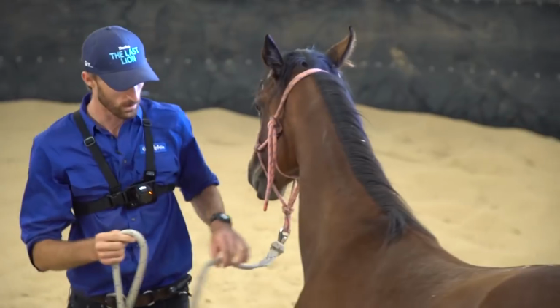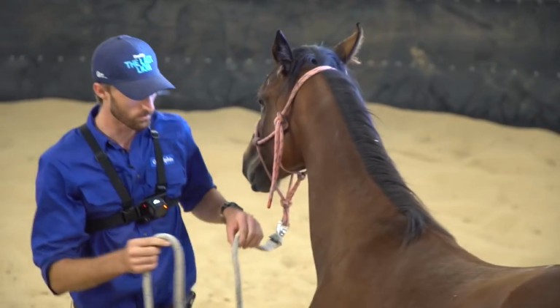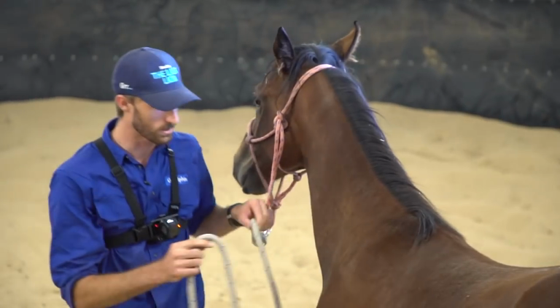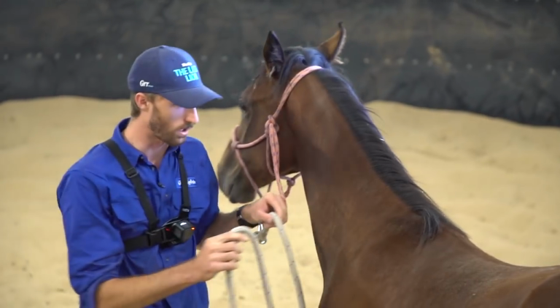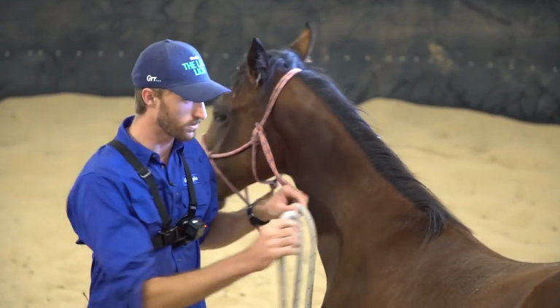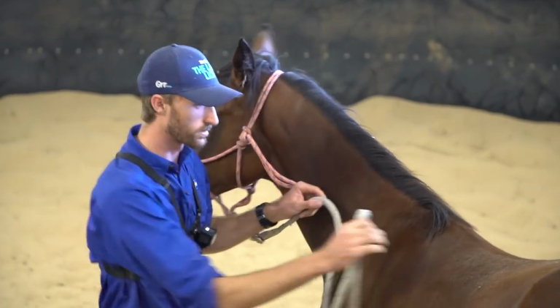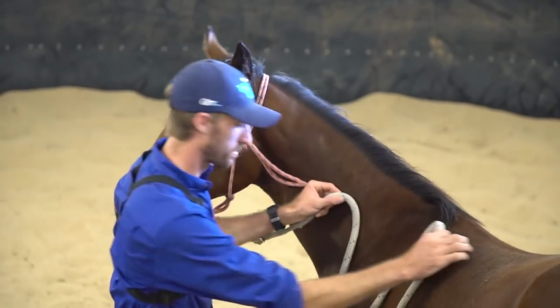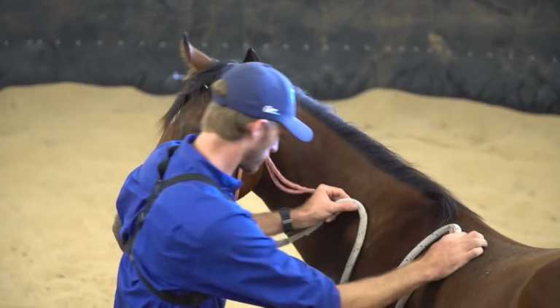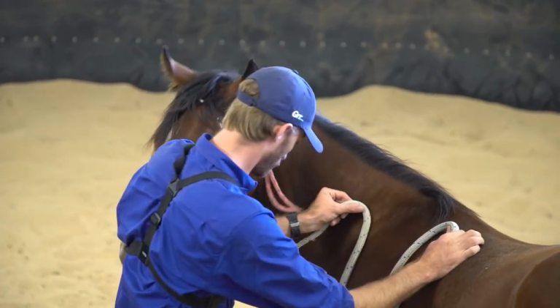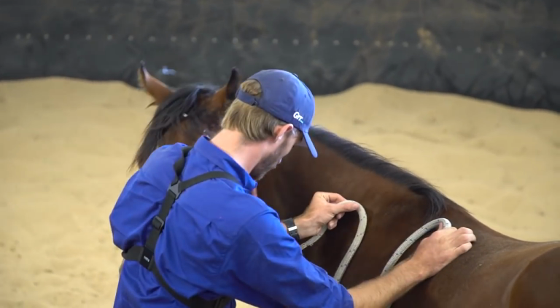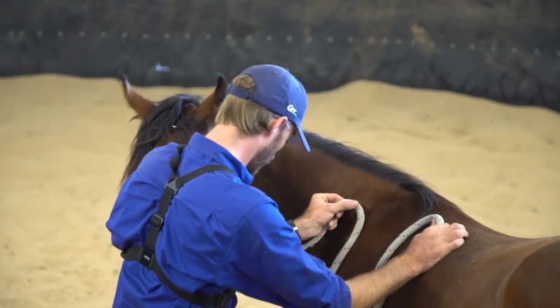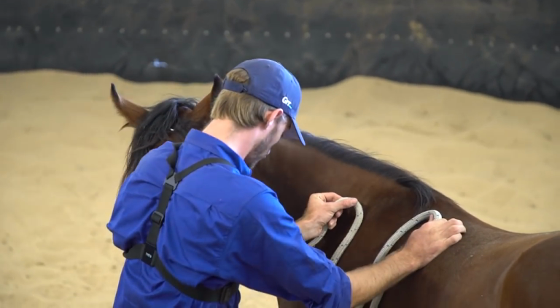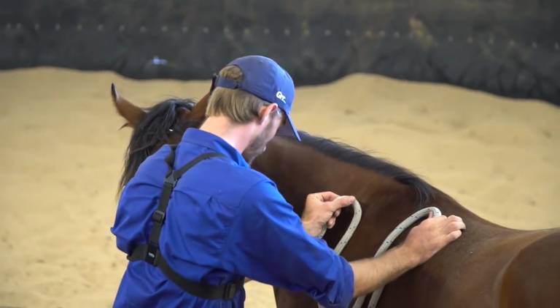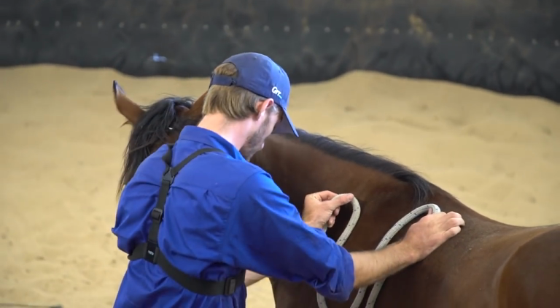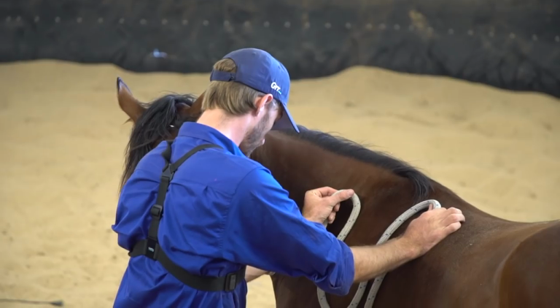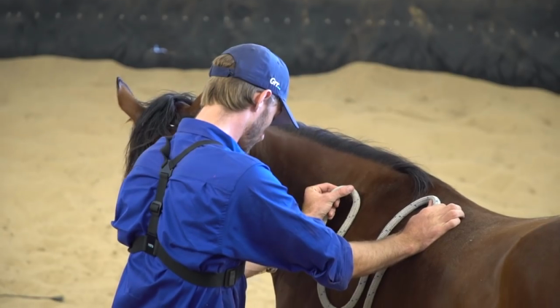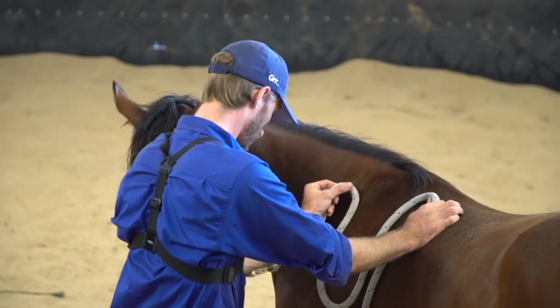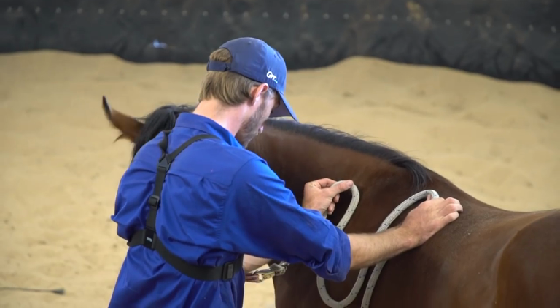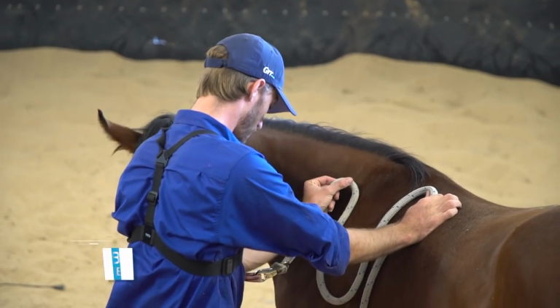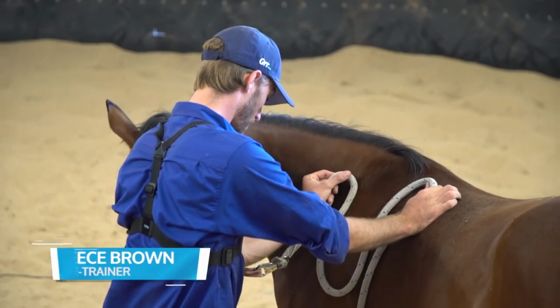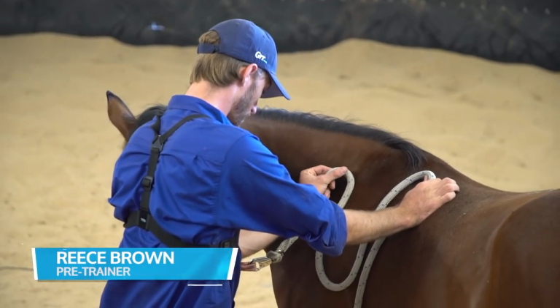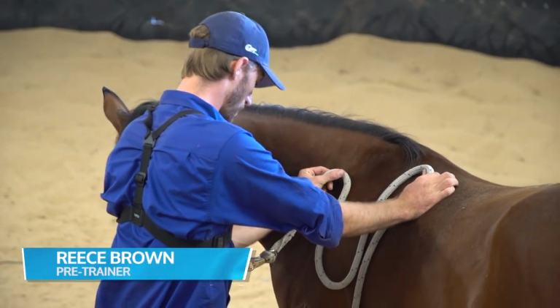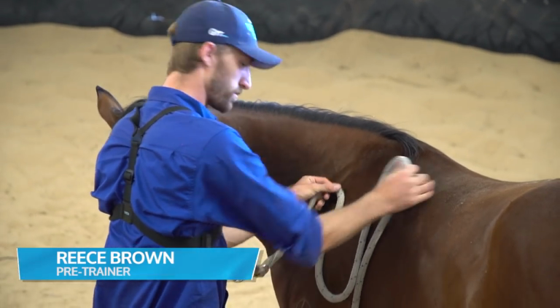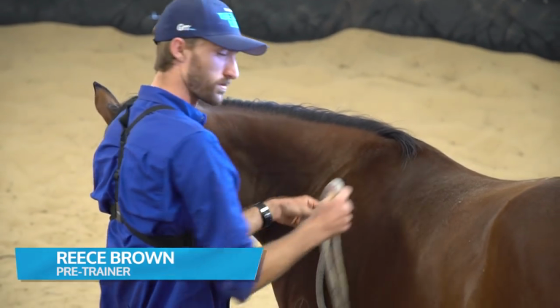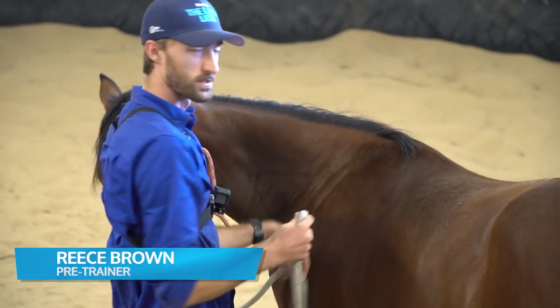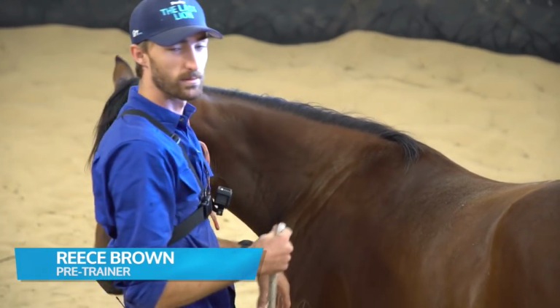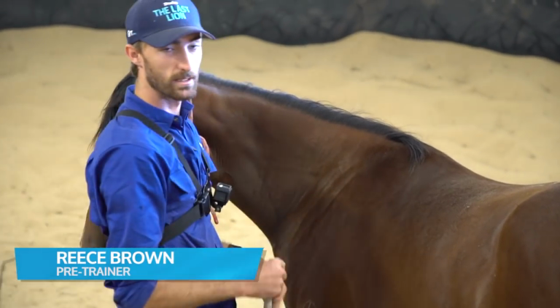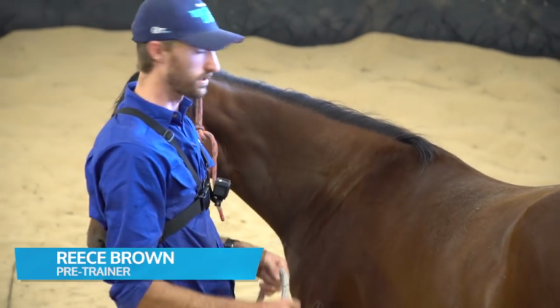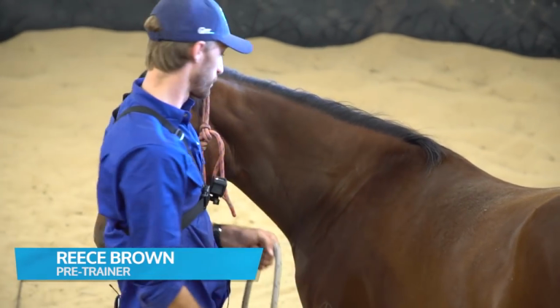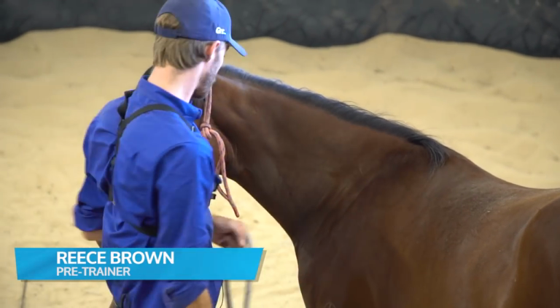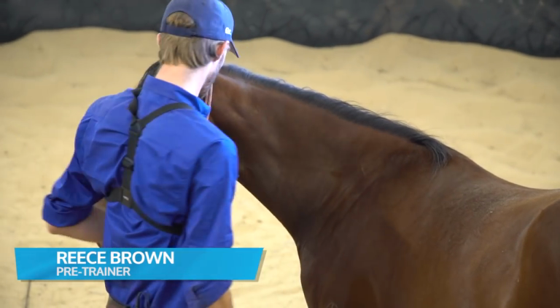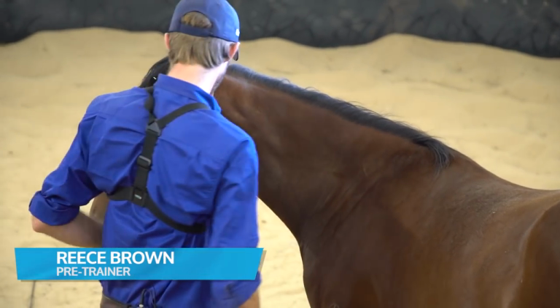With the halter, doing a few little things like this helps them just to be that little bit softer.